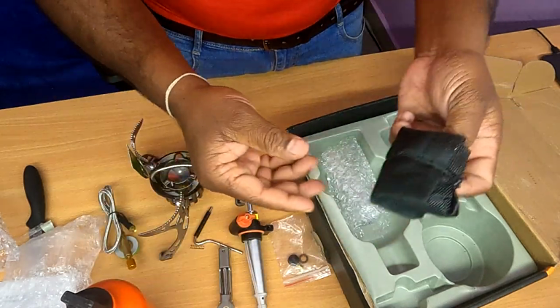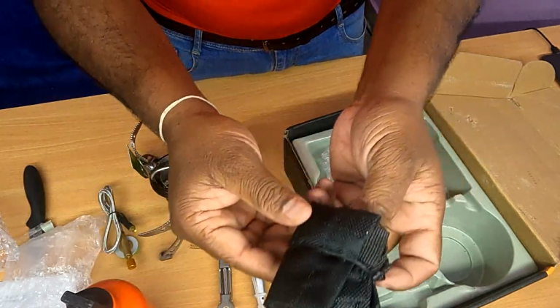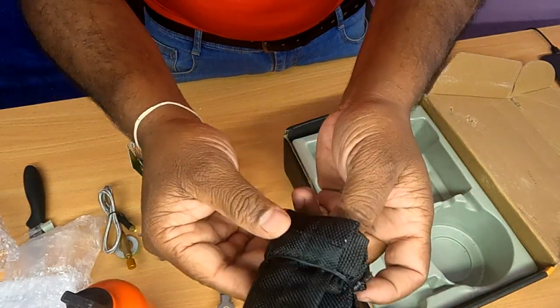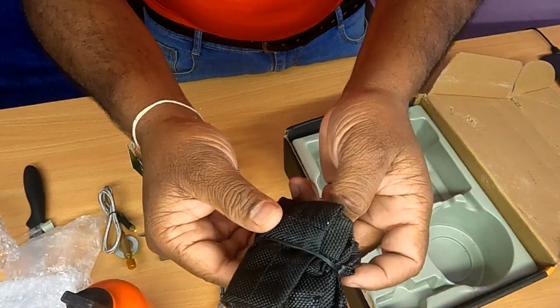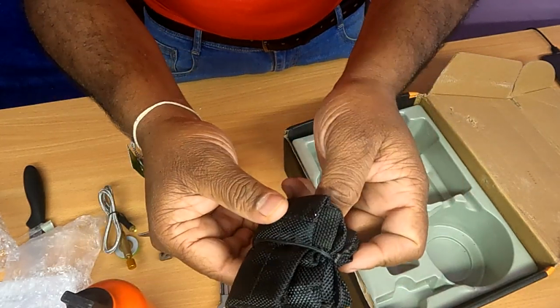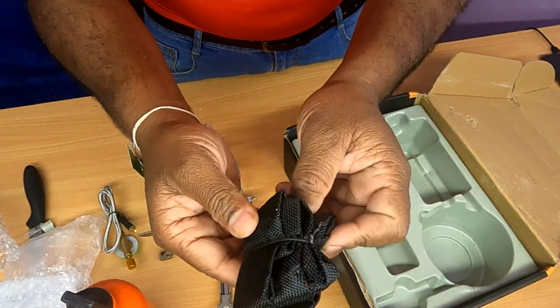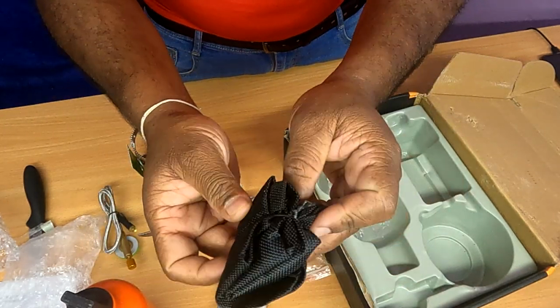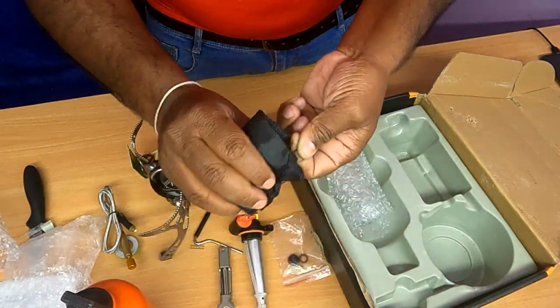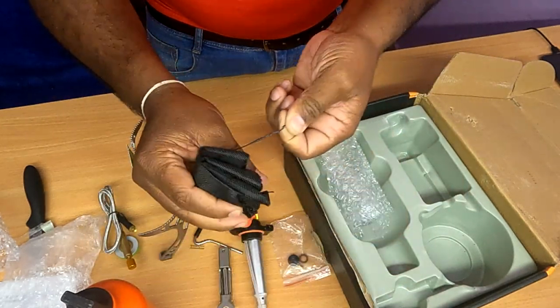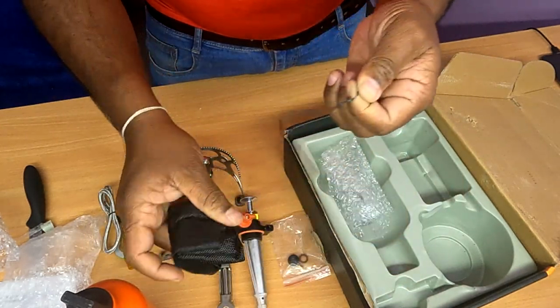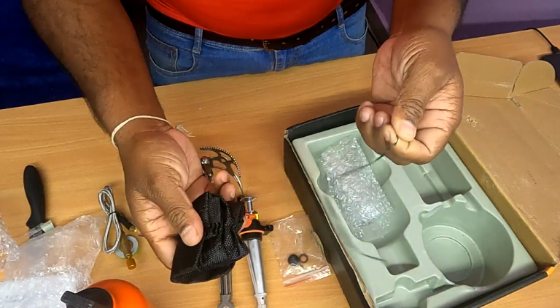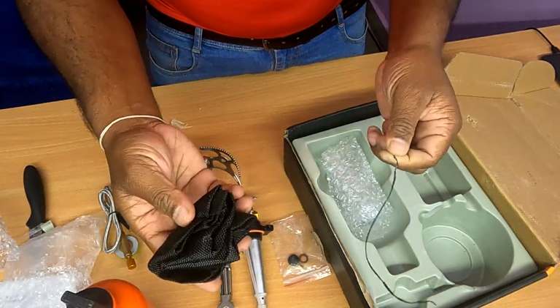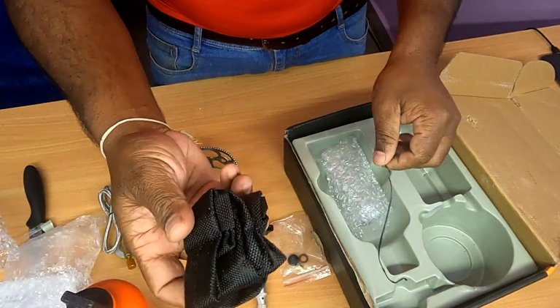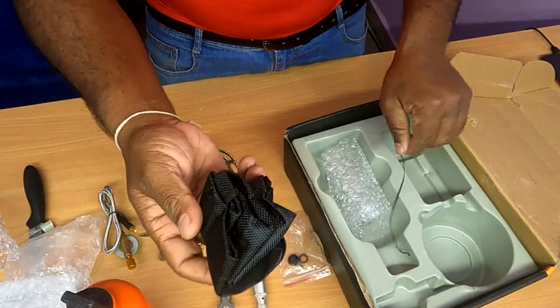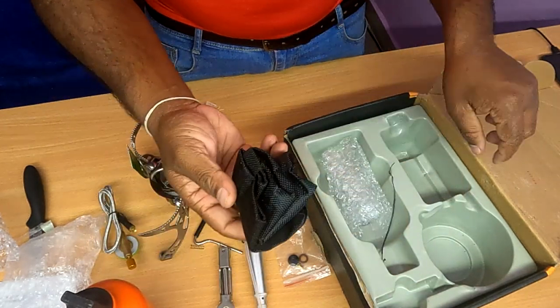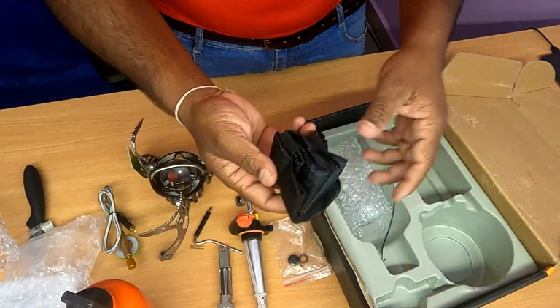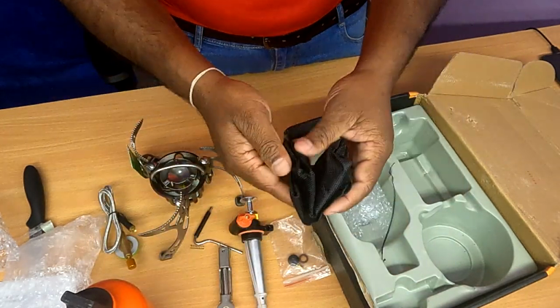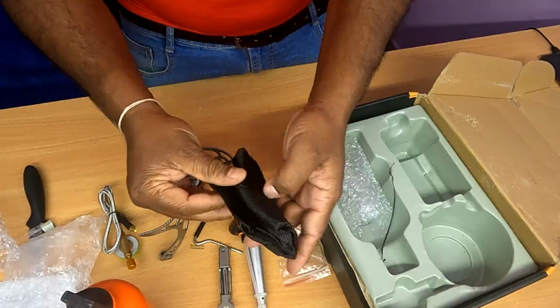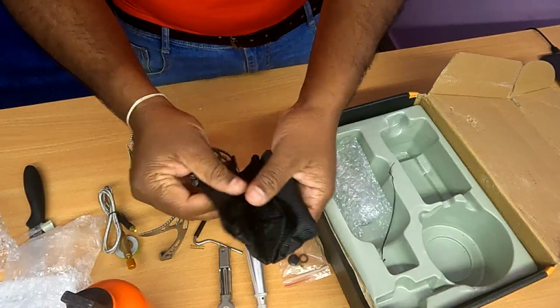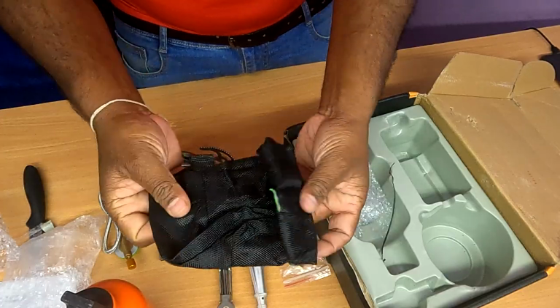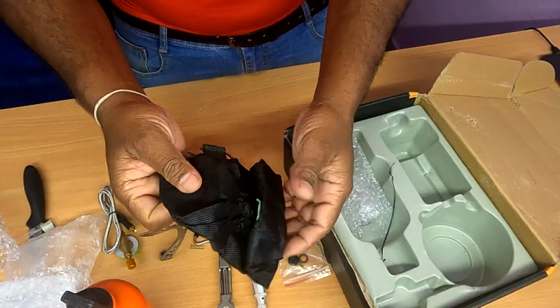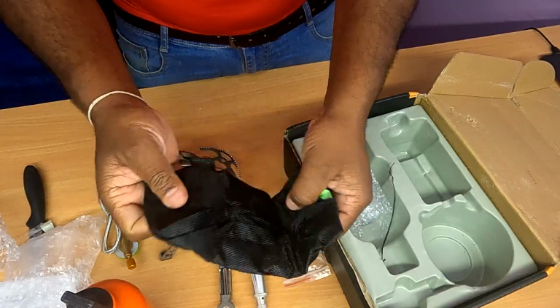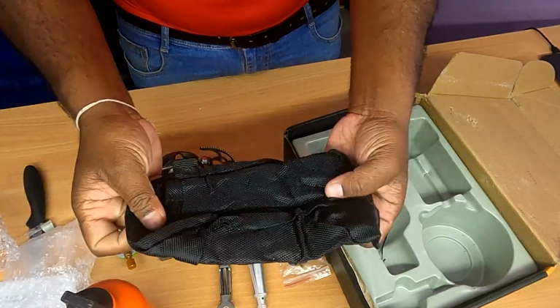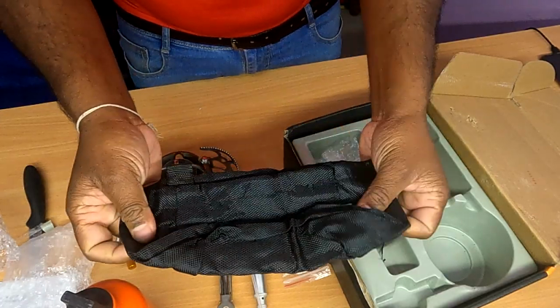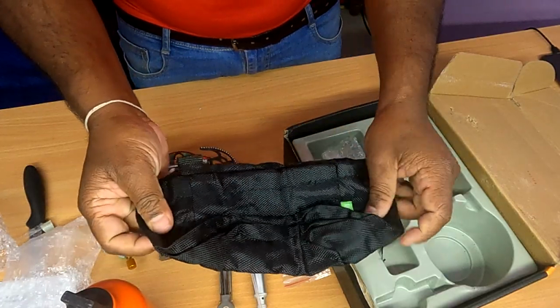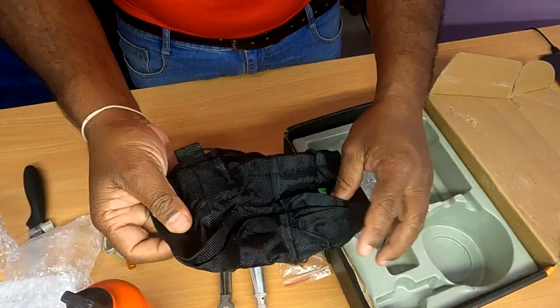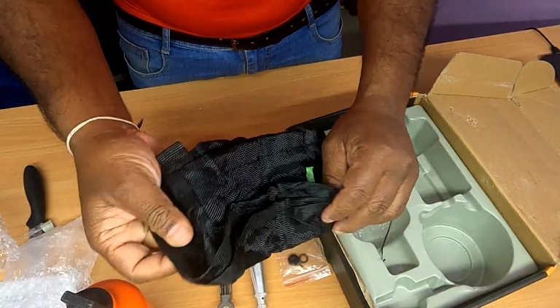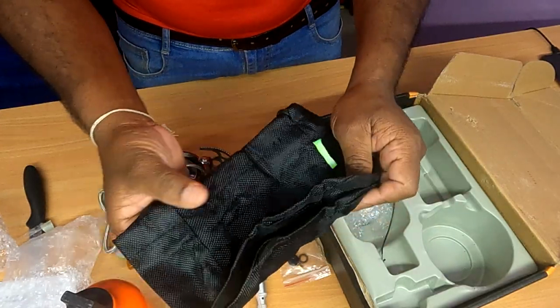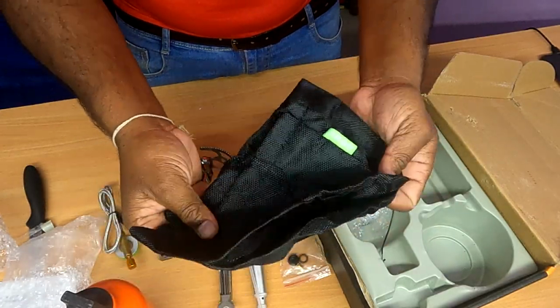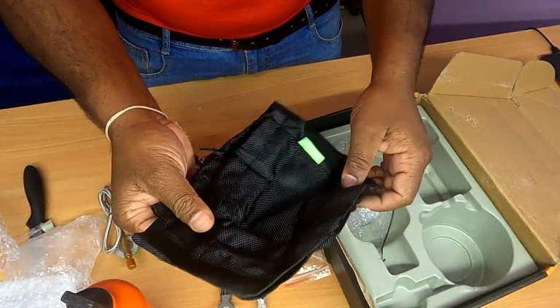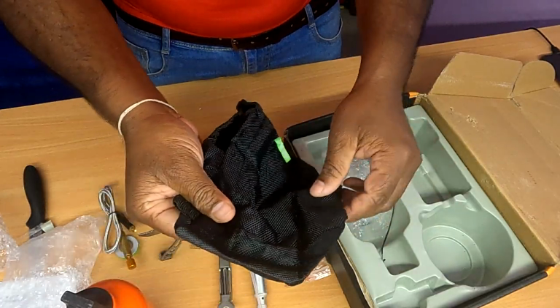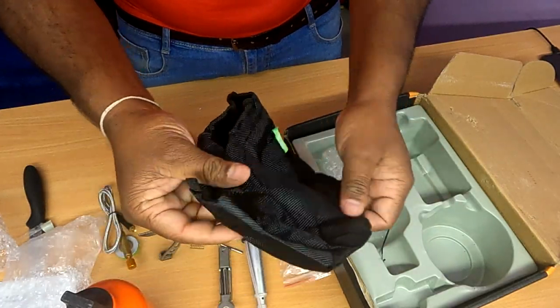Bag. You can also use gas with this bag.